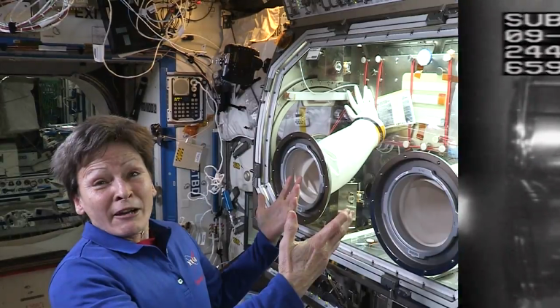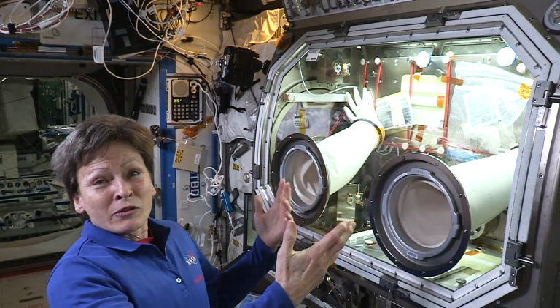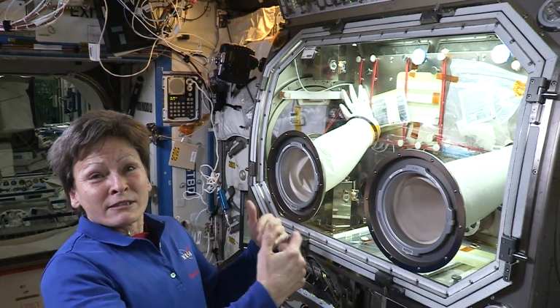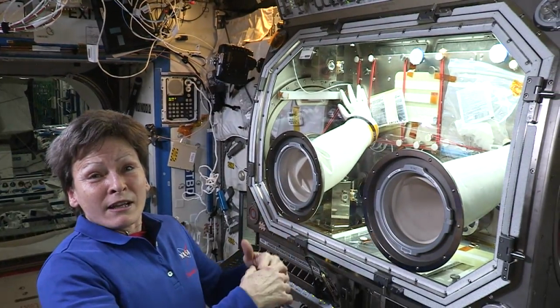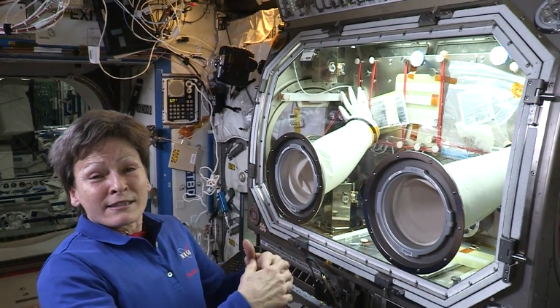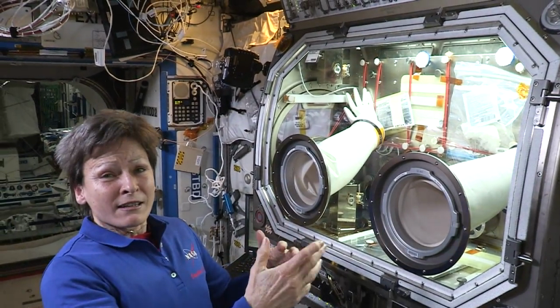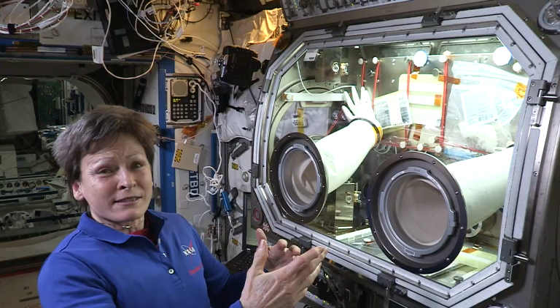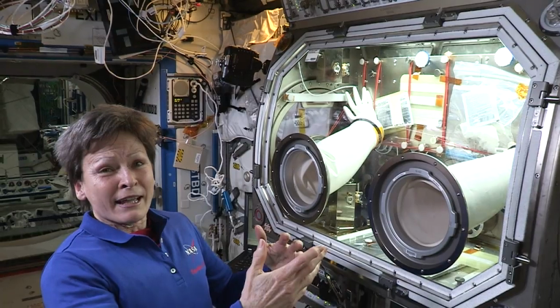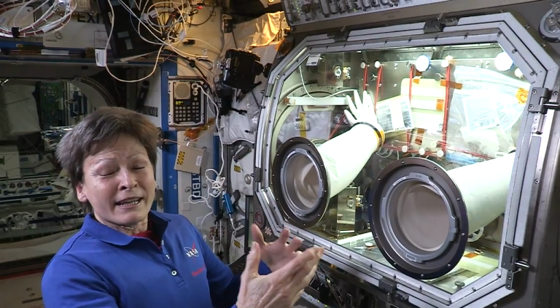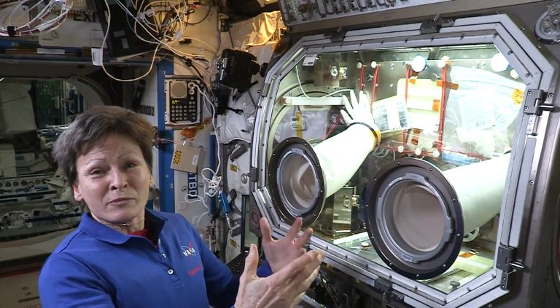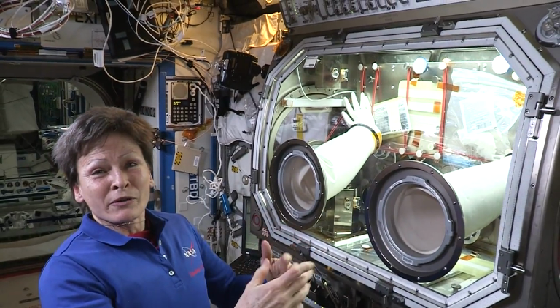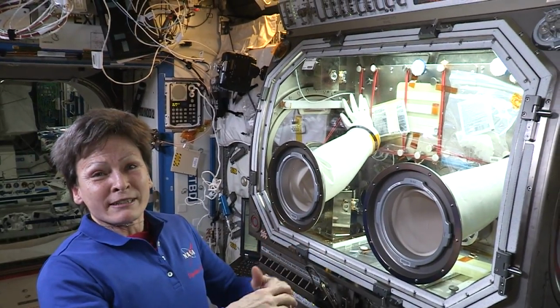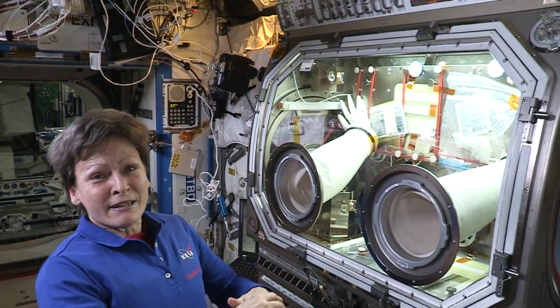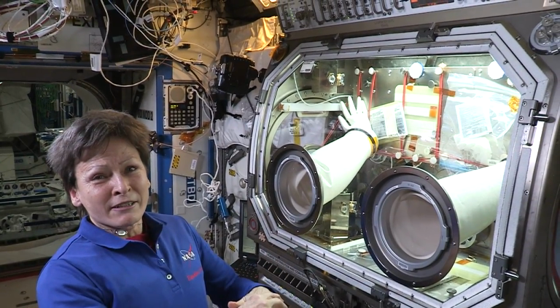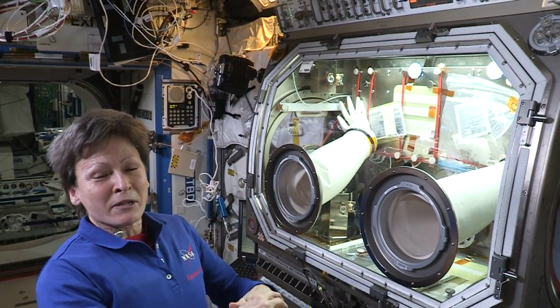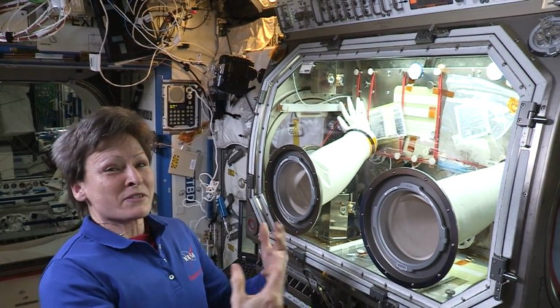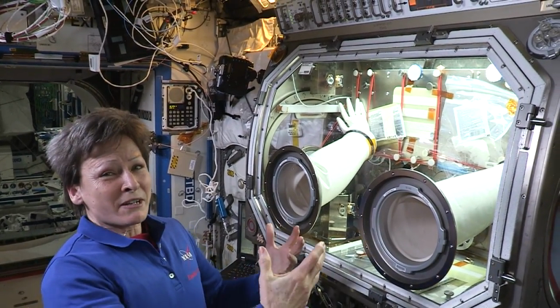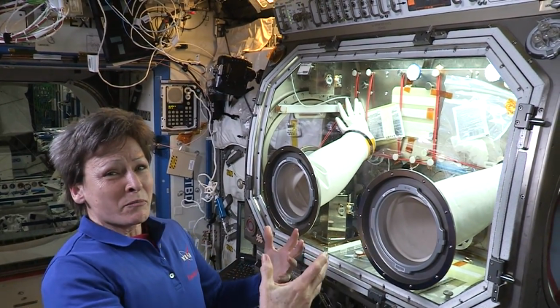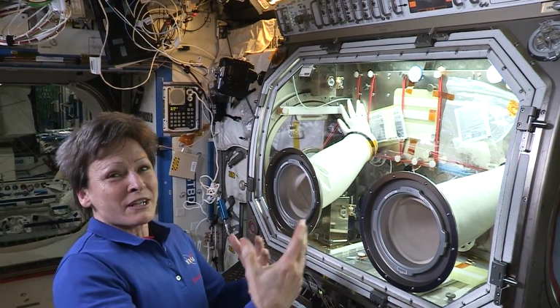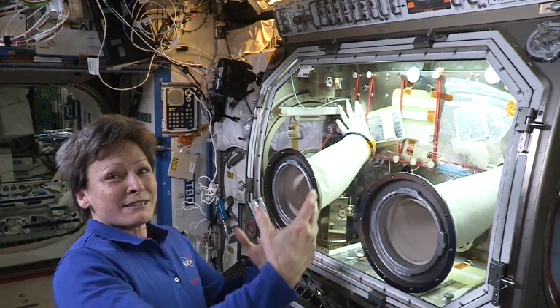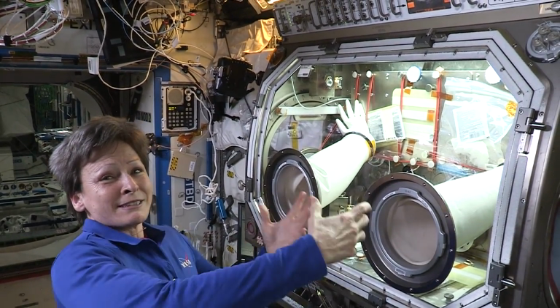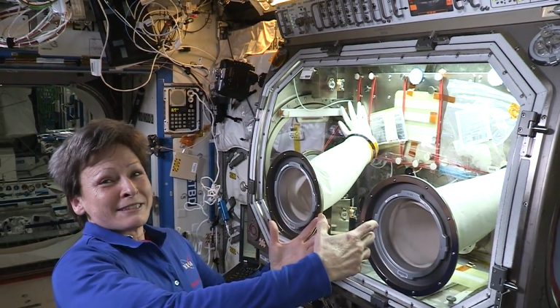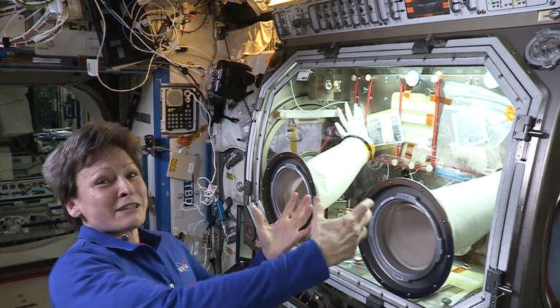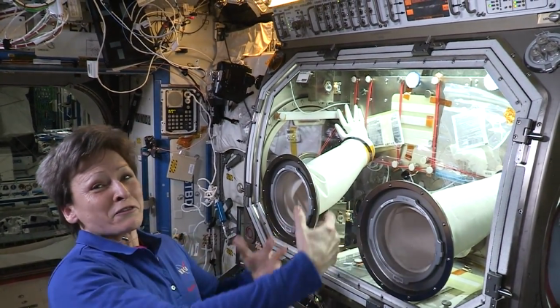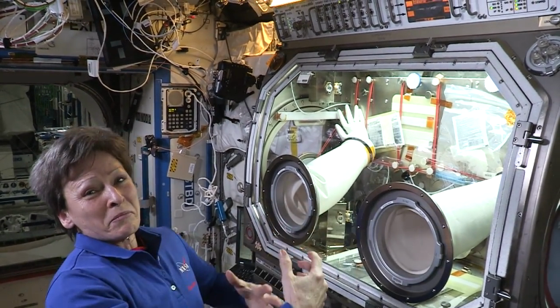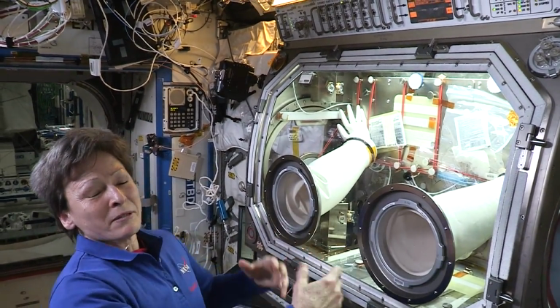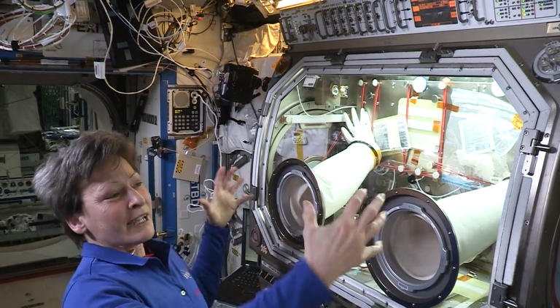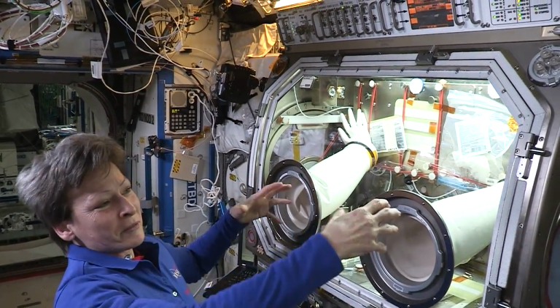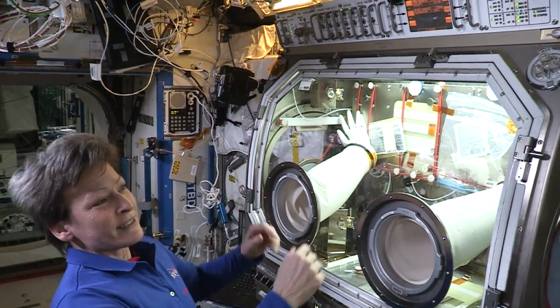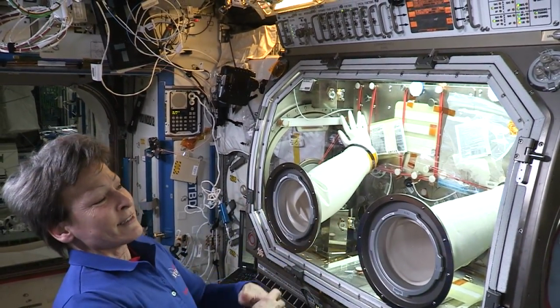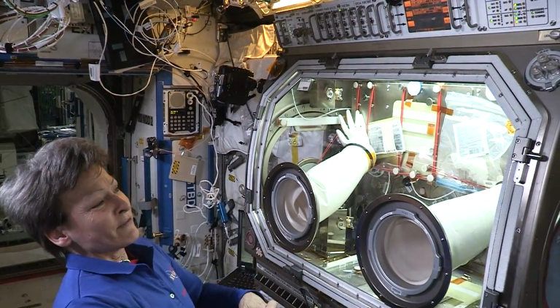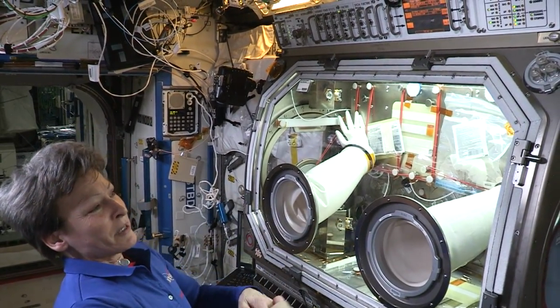Now I'm growing cells and they have to be grown in a sterile environment. So now I'm protecting the cells from me by having them inside this environment.